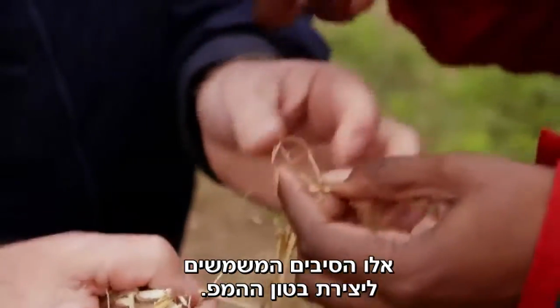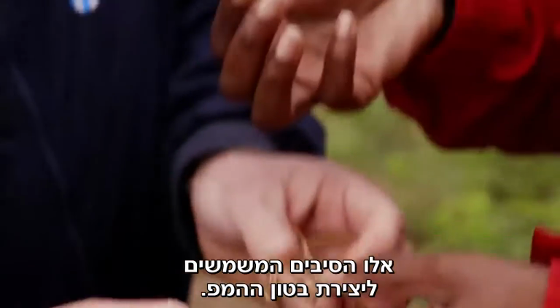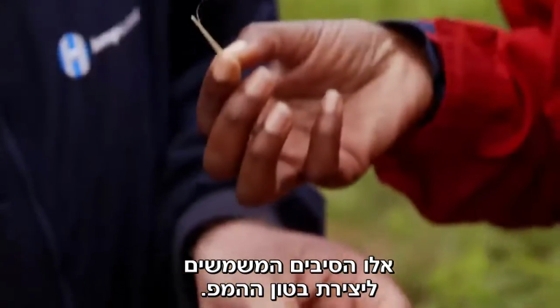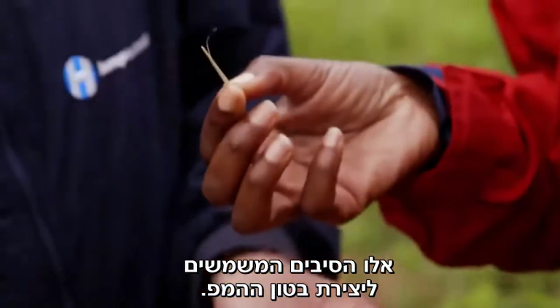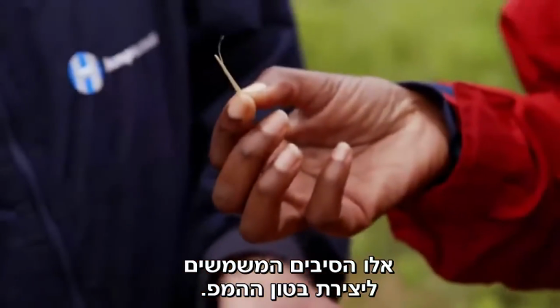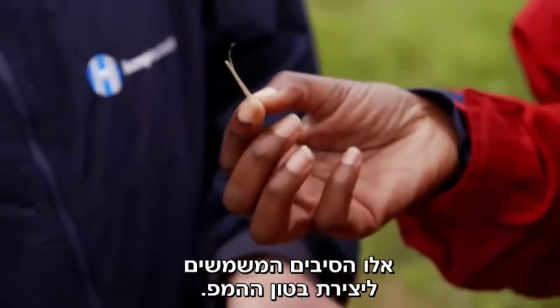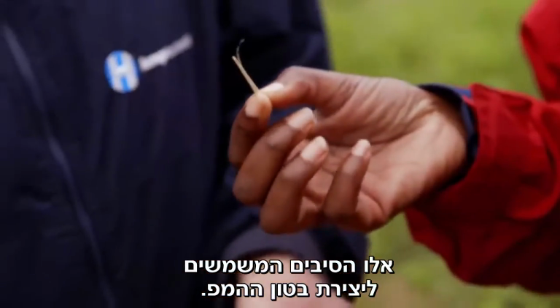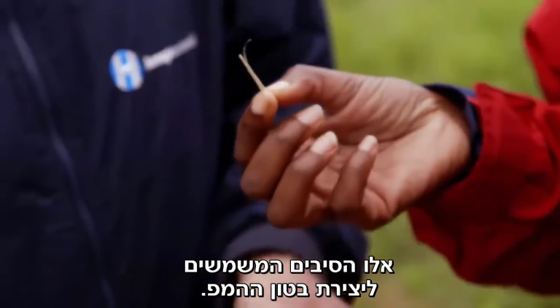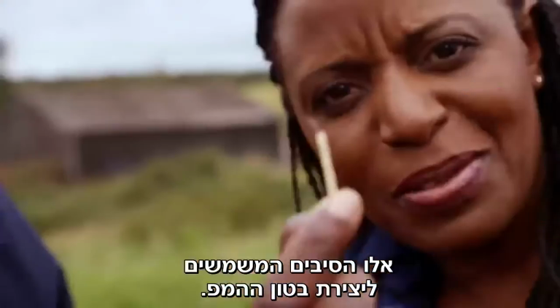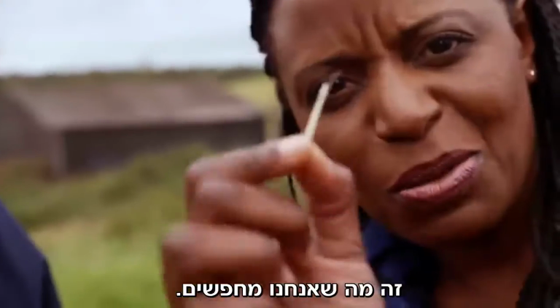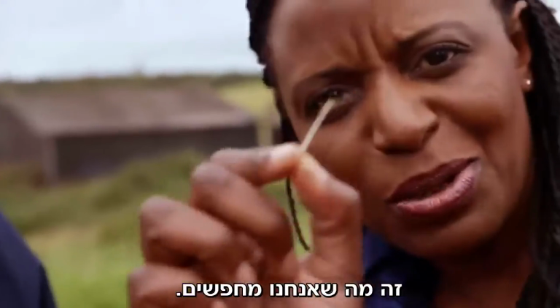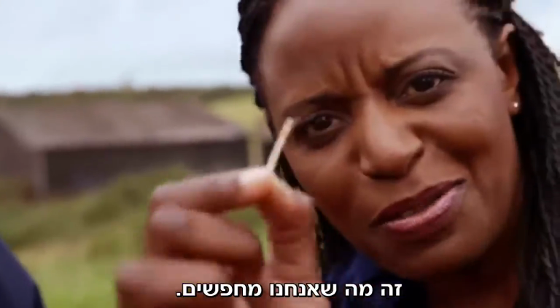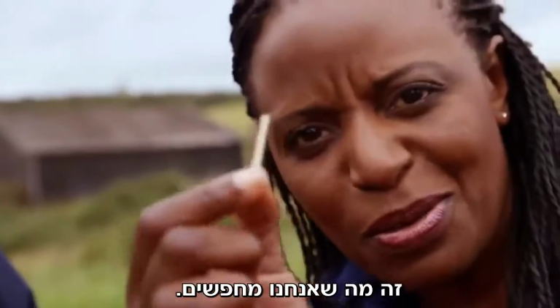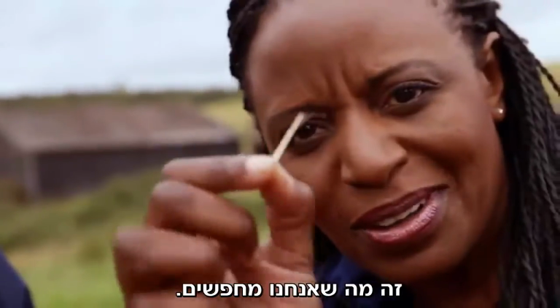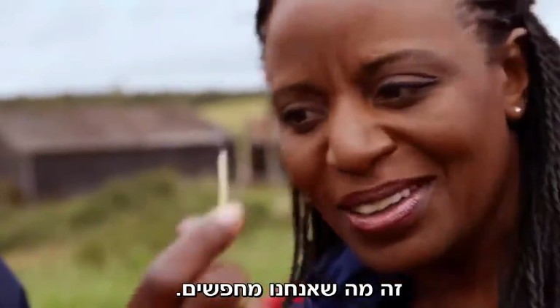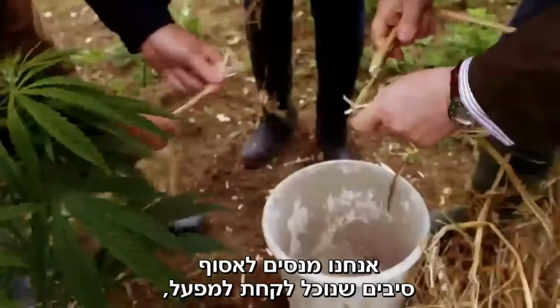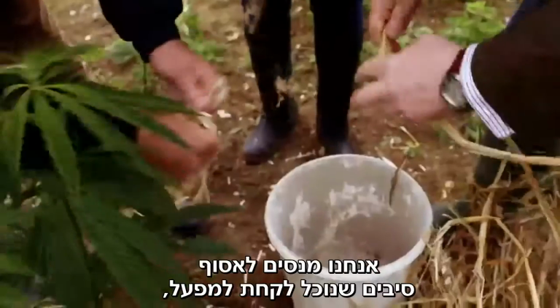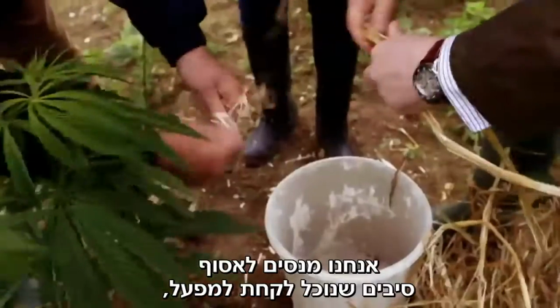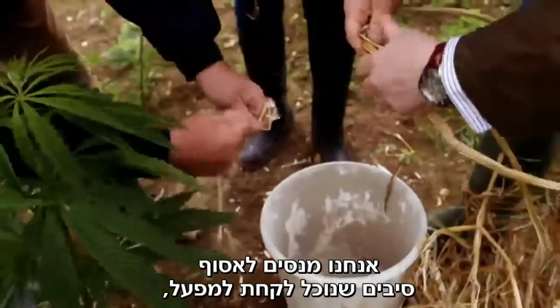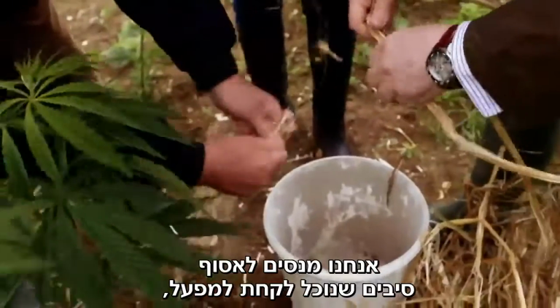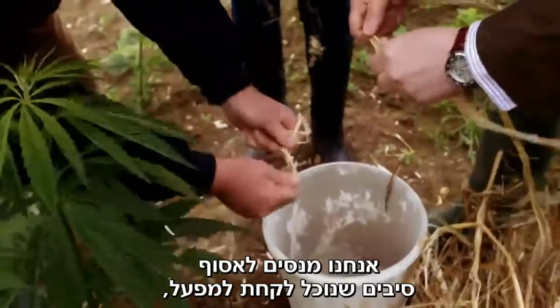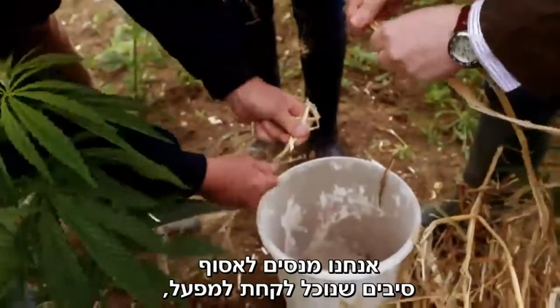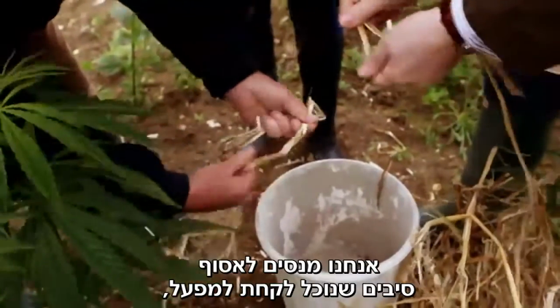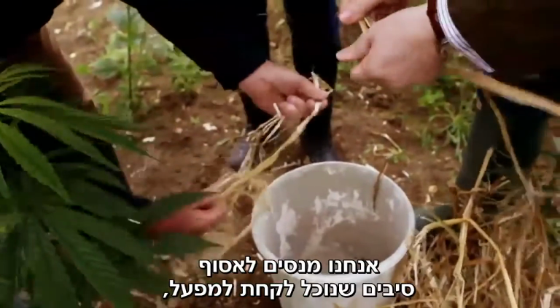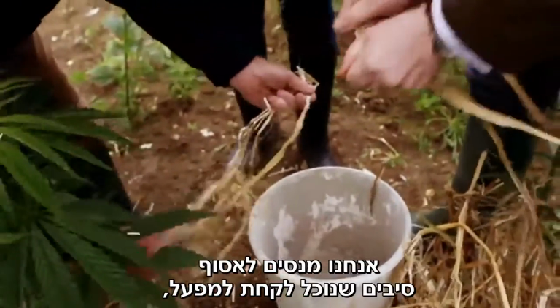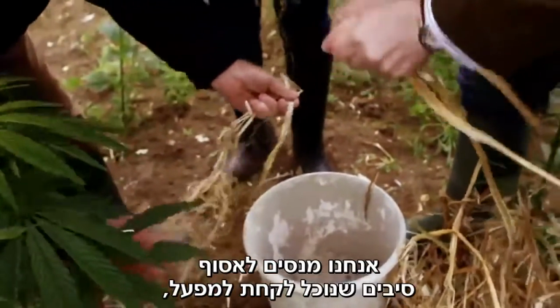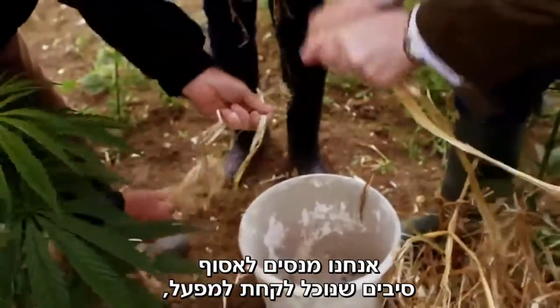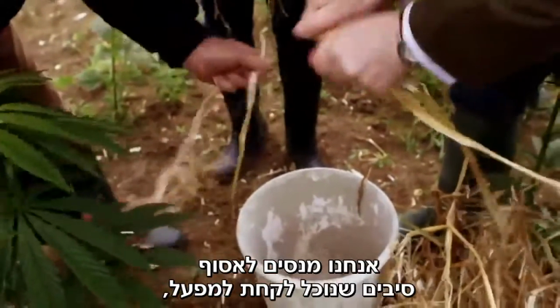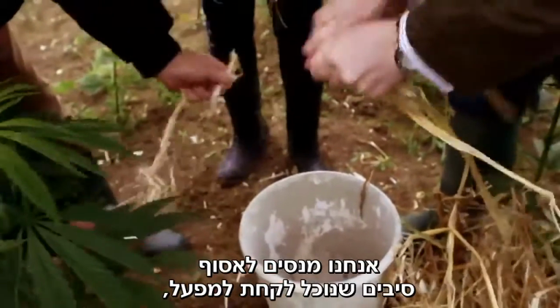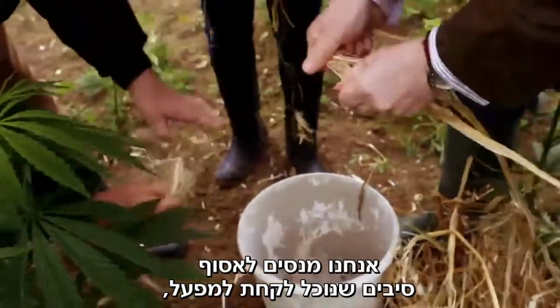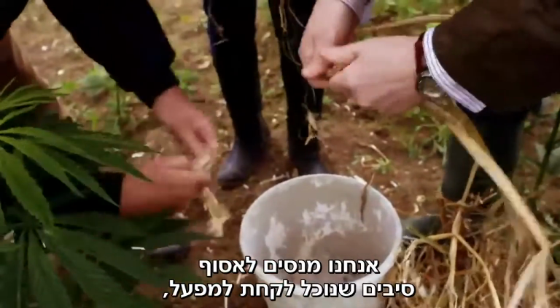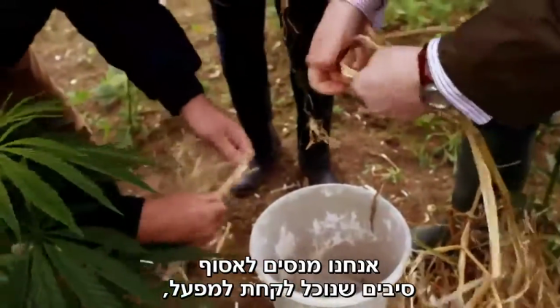That's the shiv — that's what goes into the hempcrete. That's what we're looking for. So we're going to try to get some of this shiv so that we can take it to the factory.